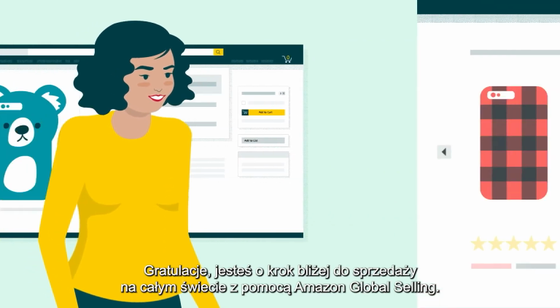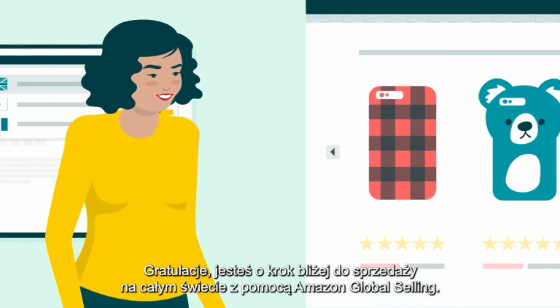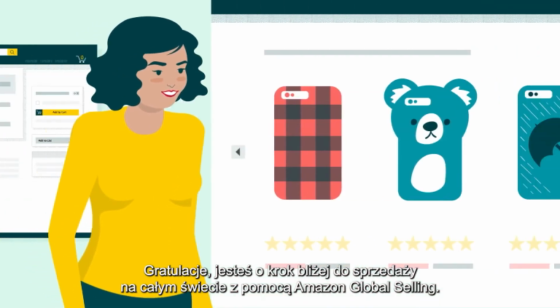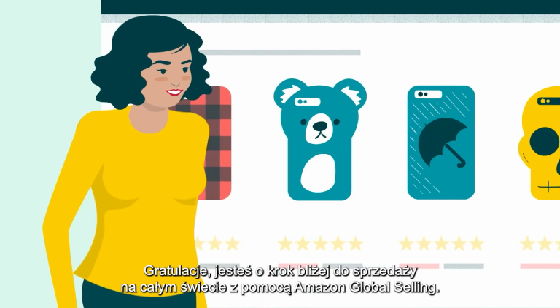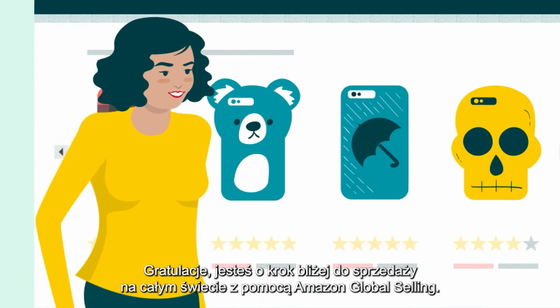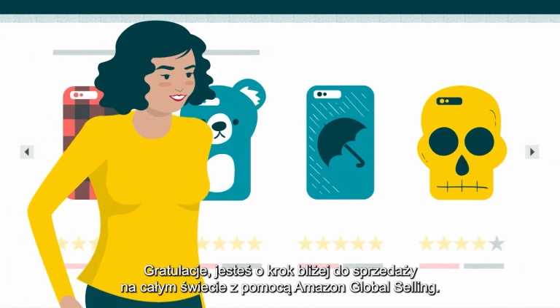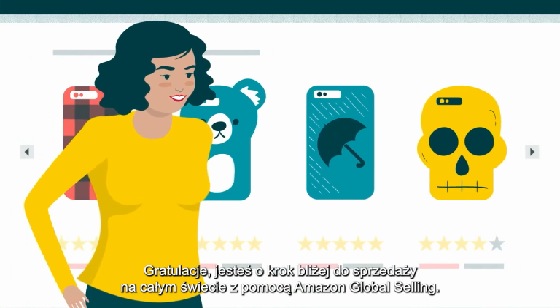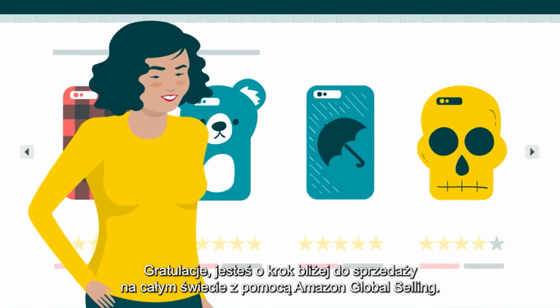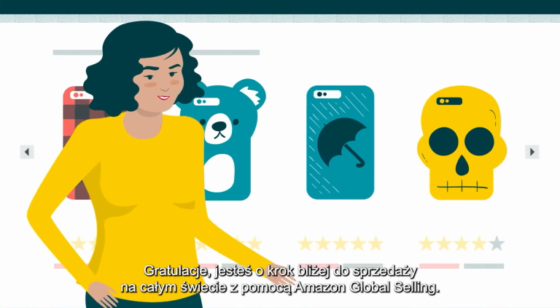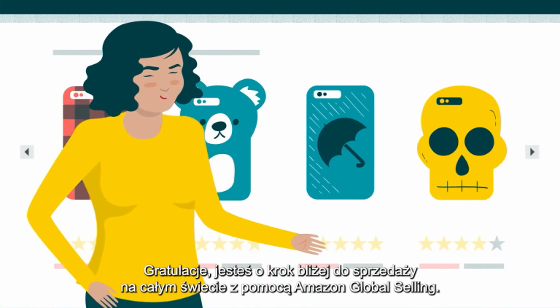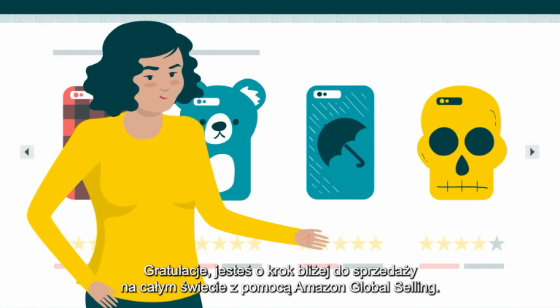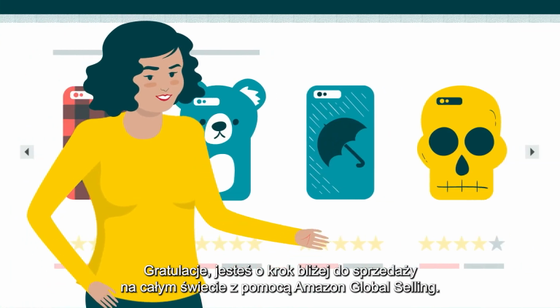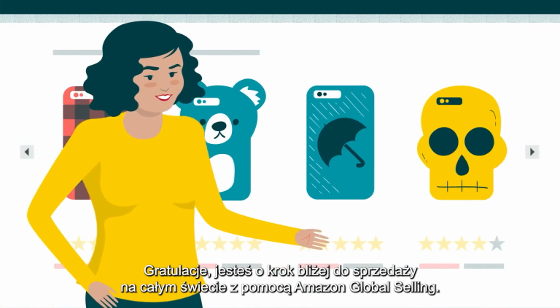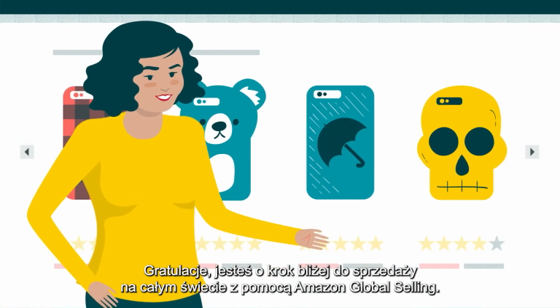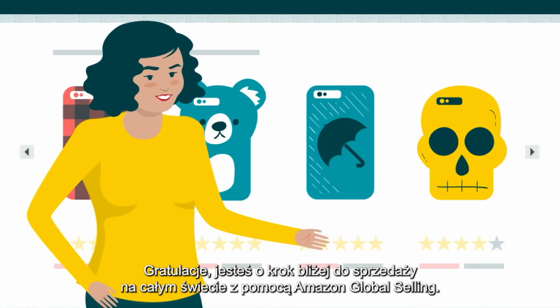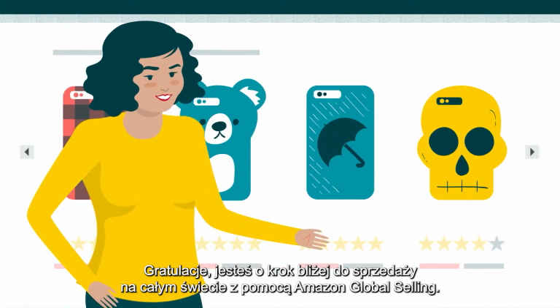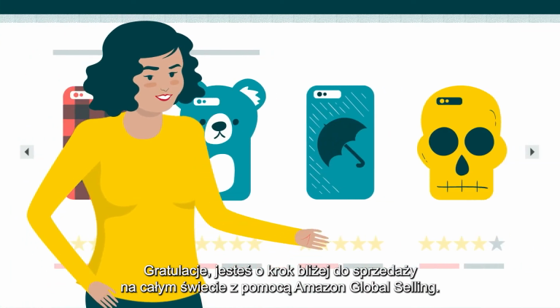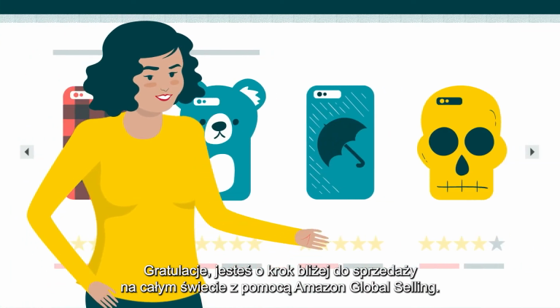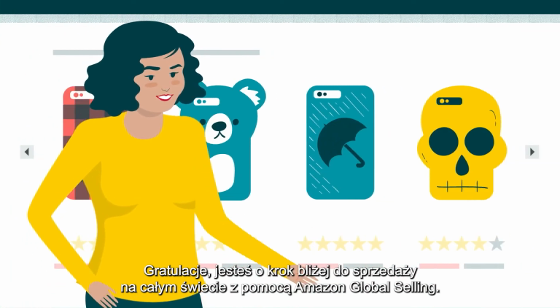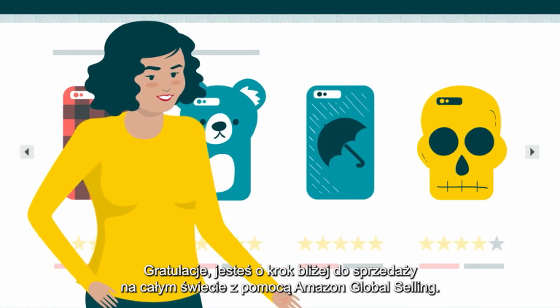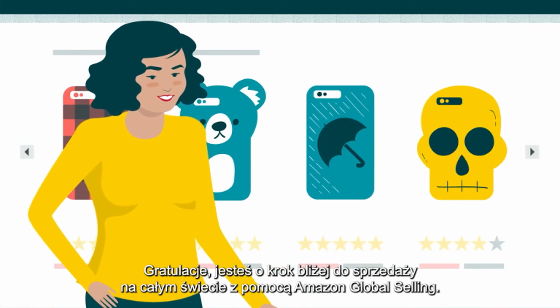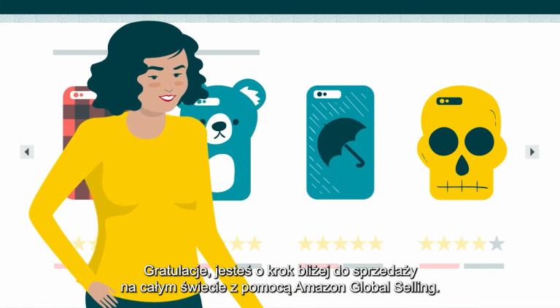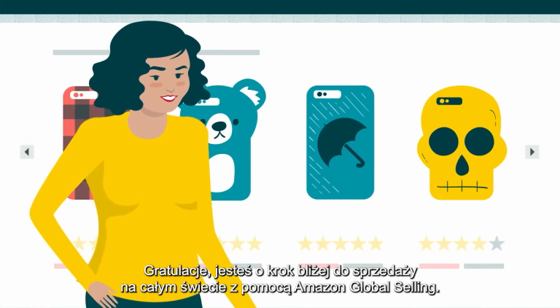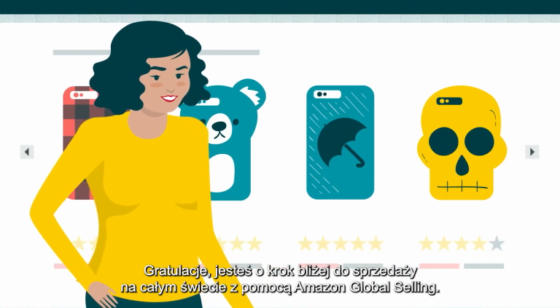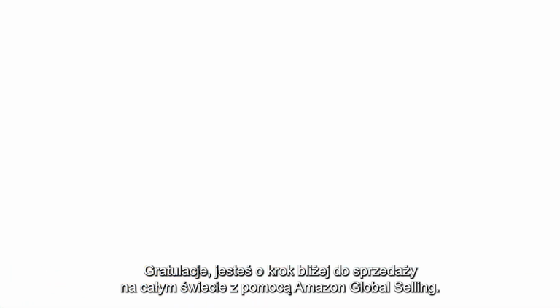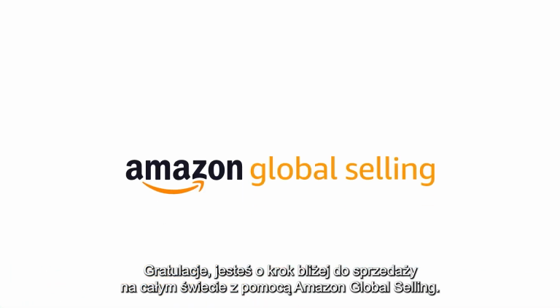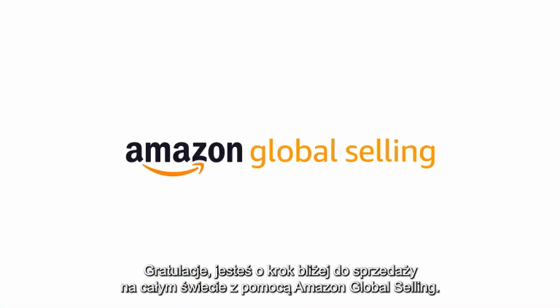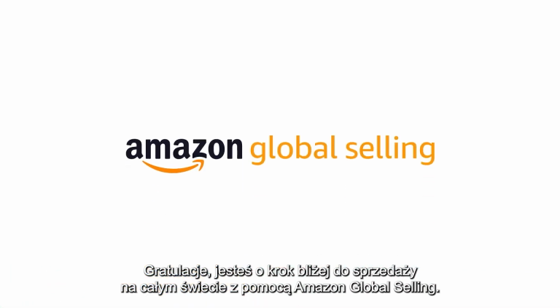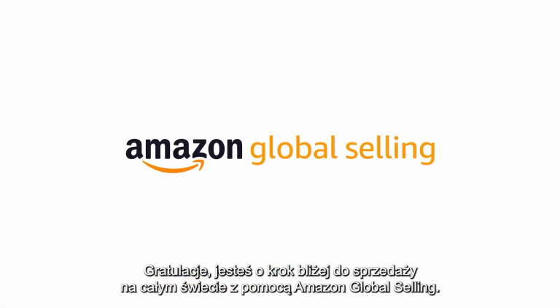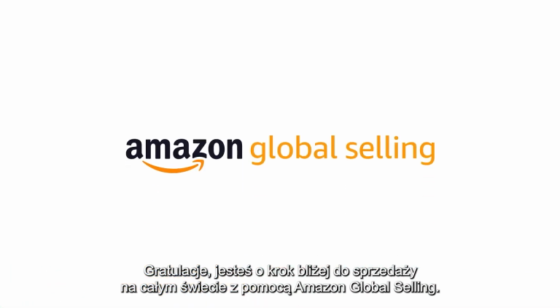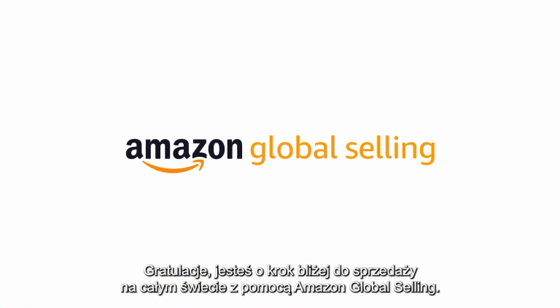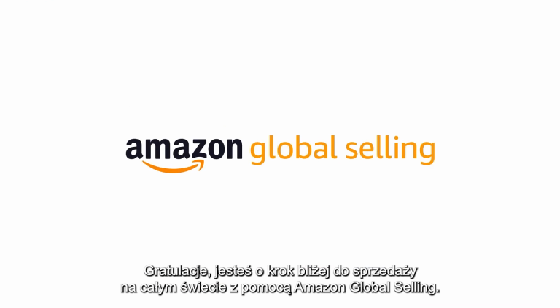Congratulations! You're one step closer to selling across the world with the help of Amazon Global Selling.